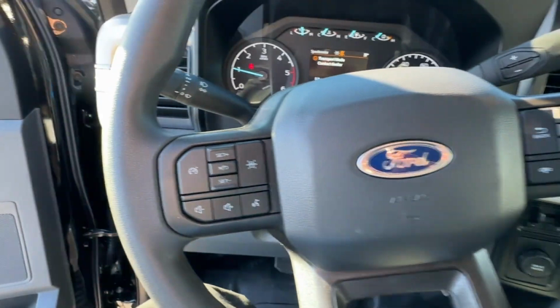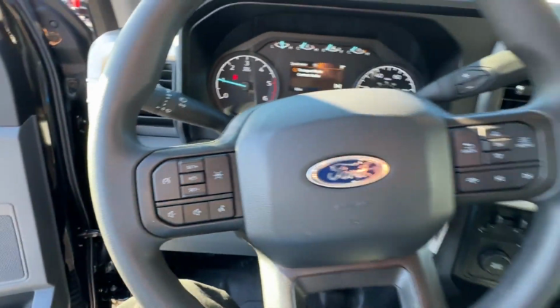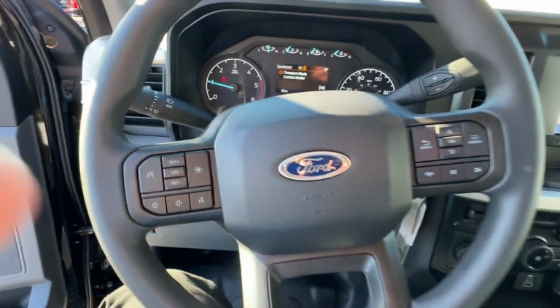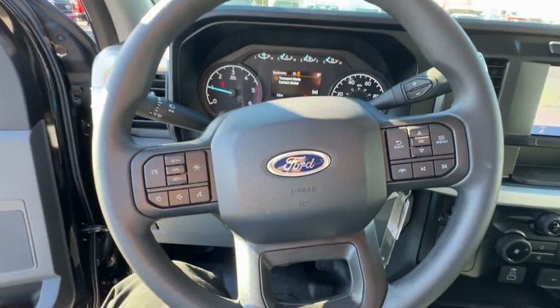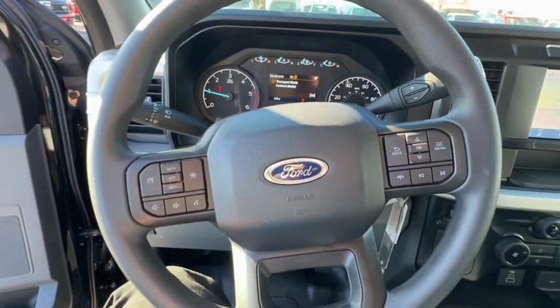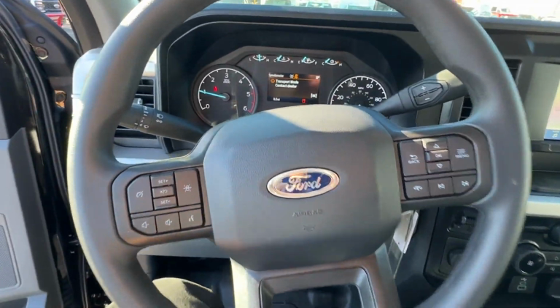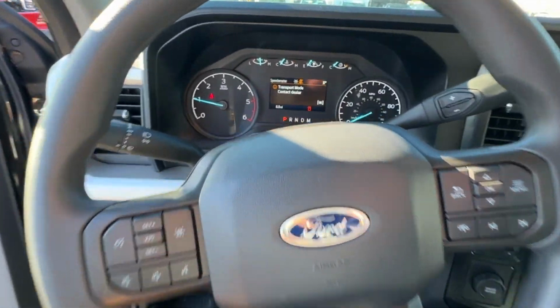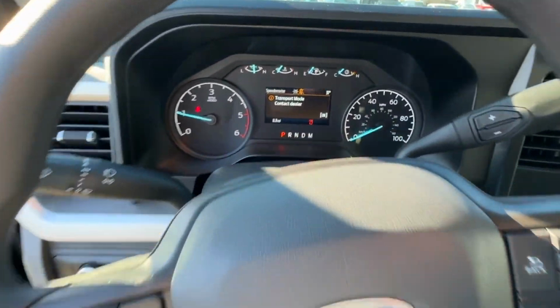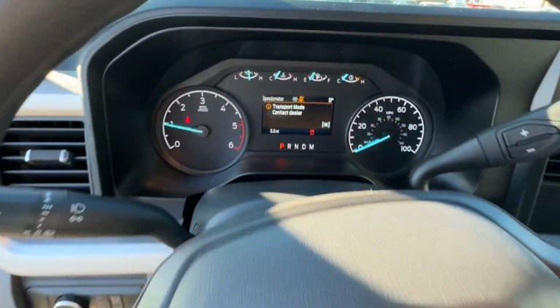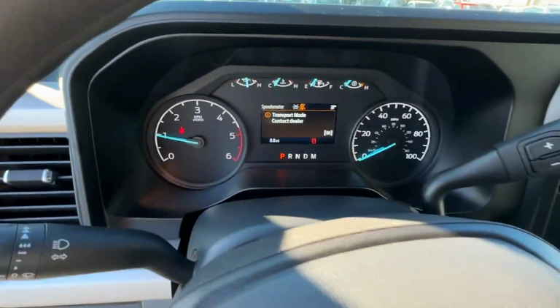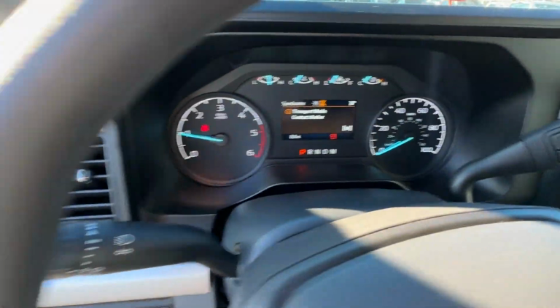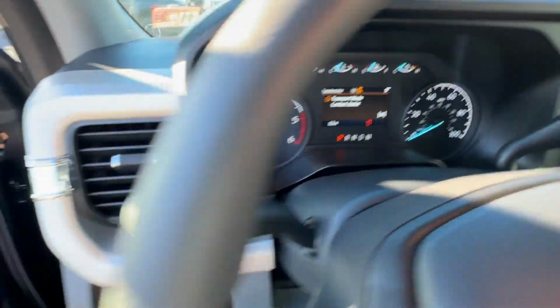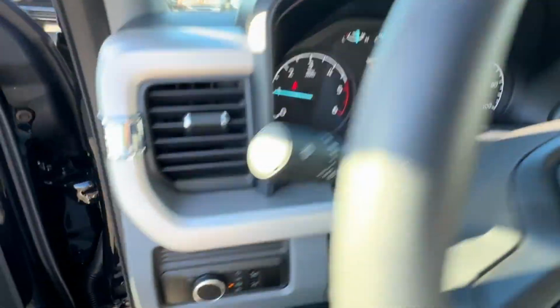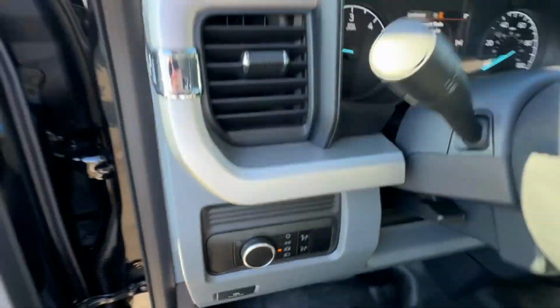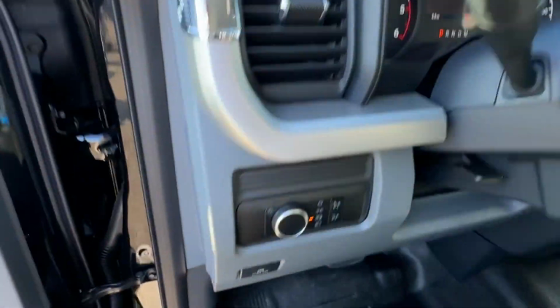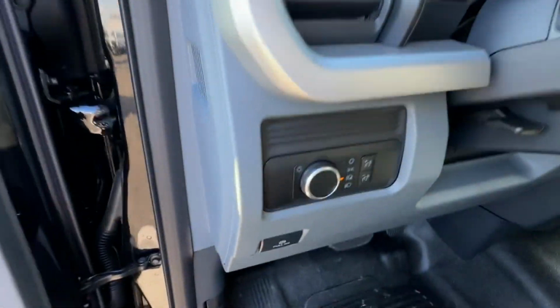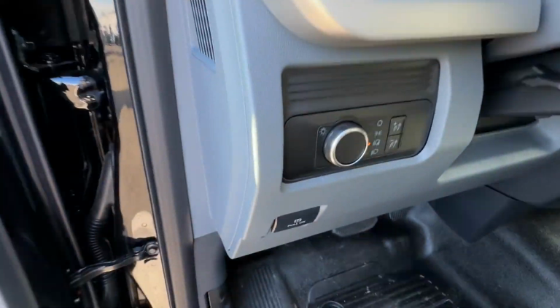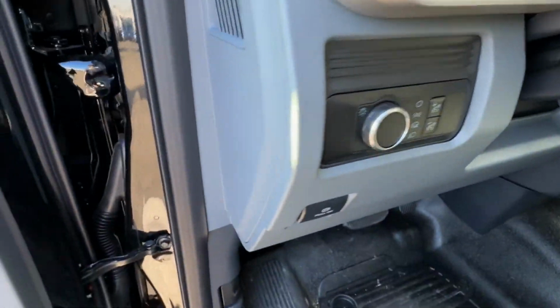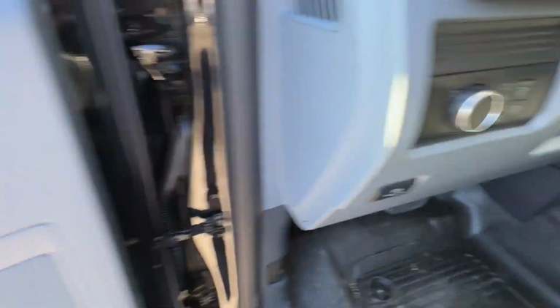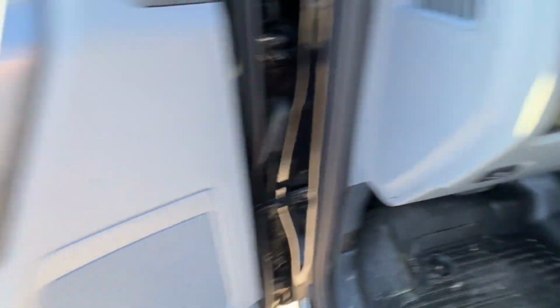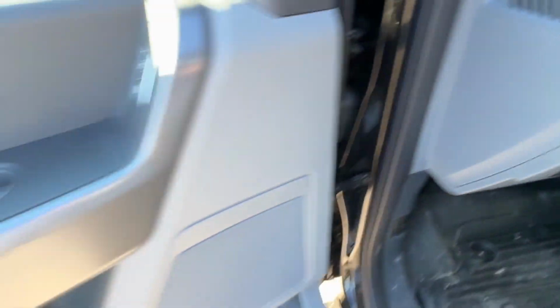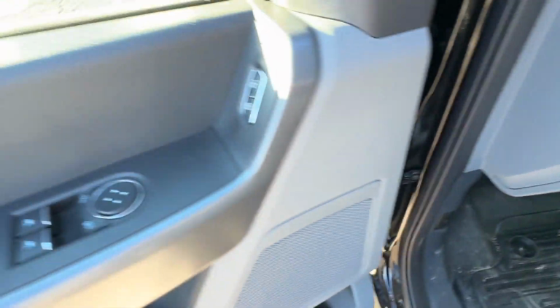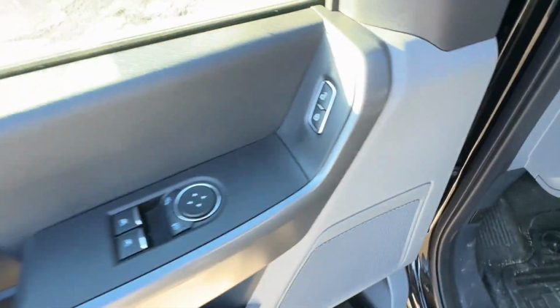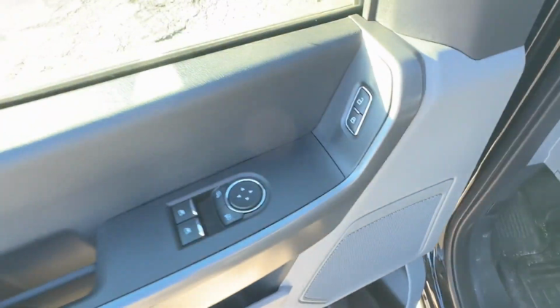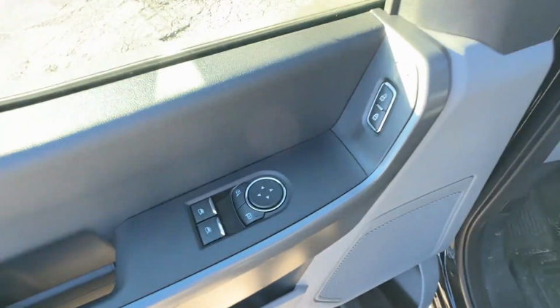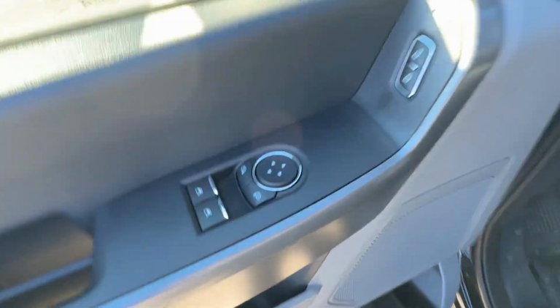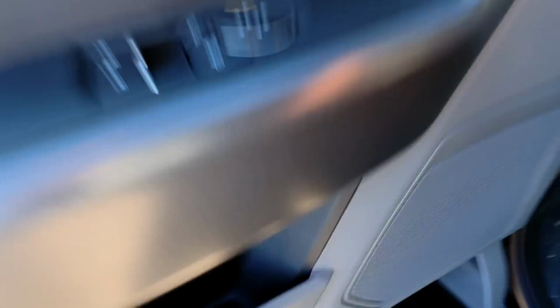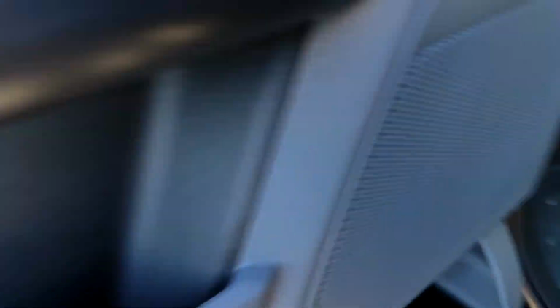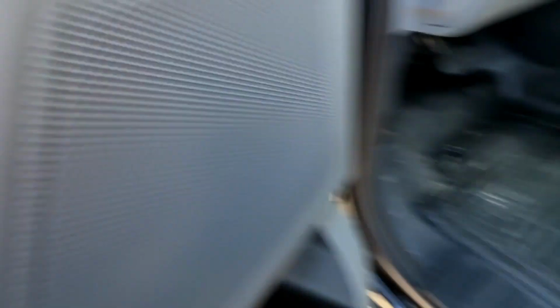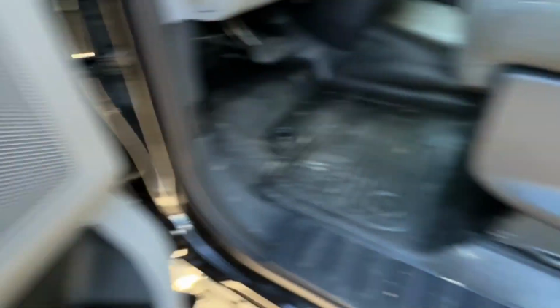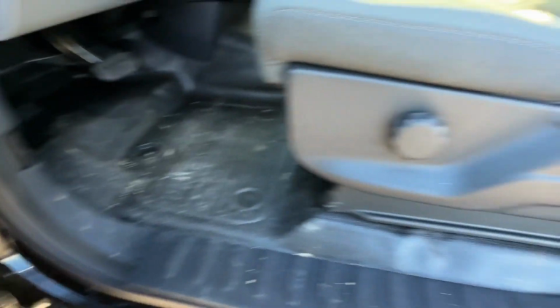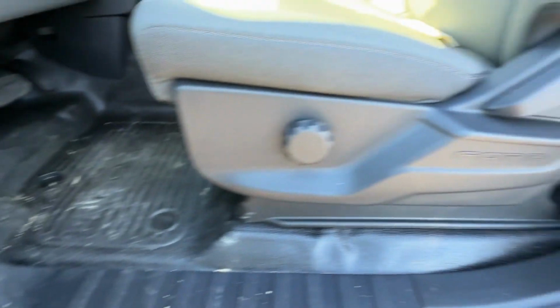Variable speed intermittent wipers, air conditioning. Visit us today. Your dream car is waiting.